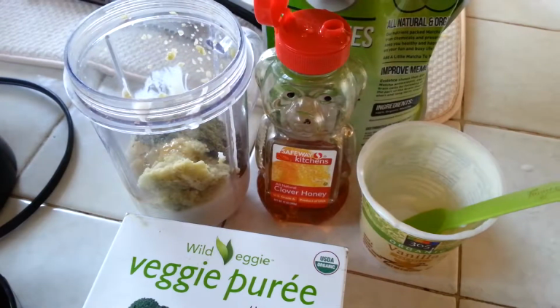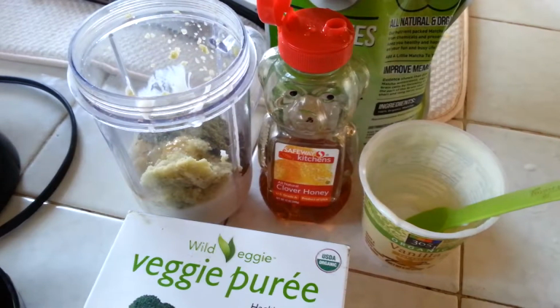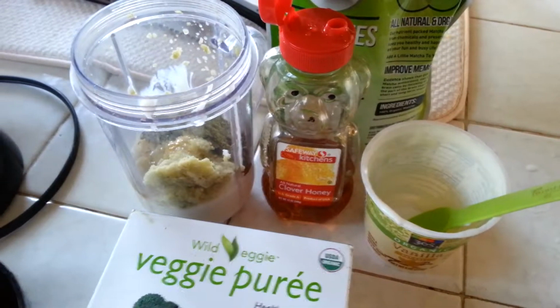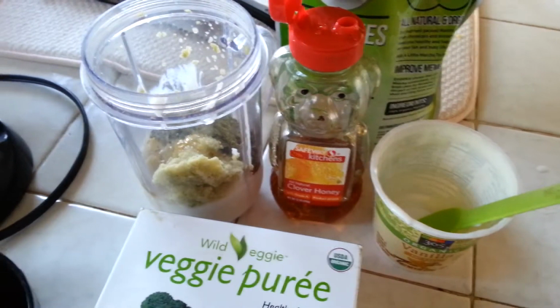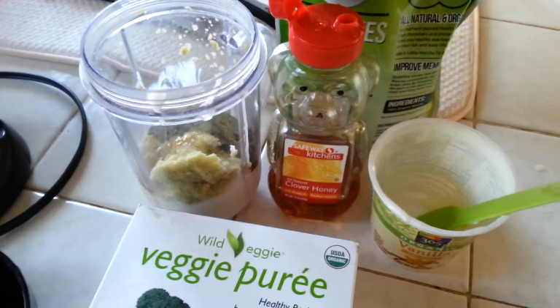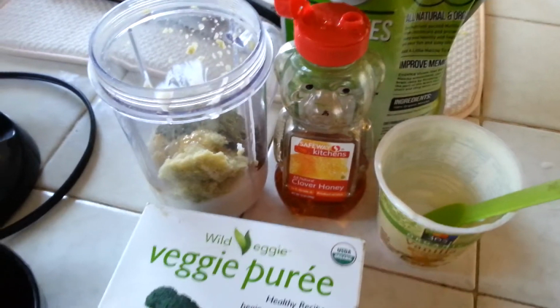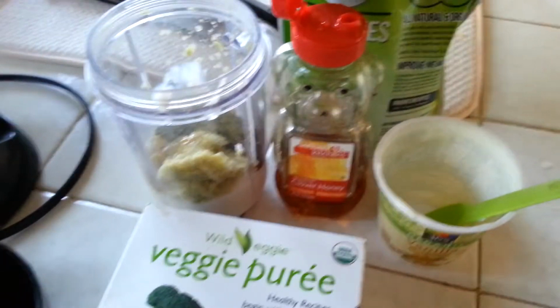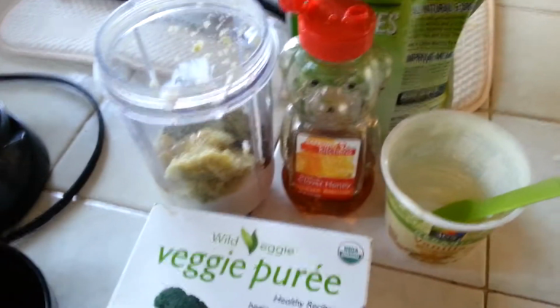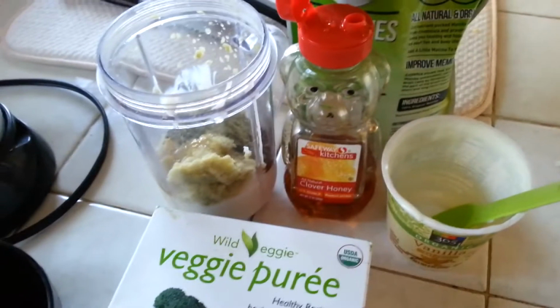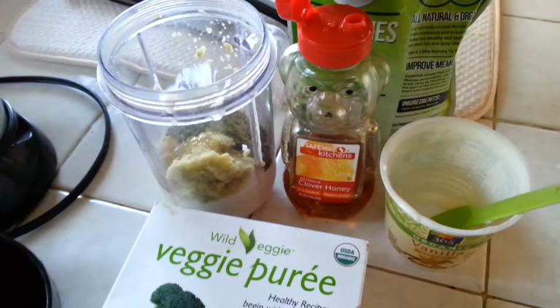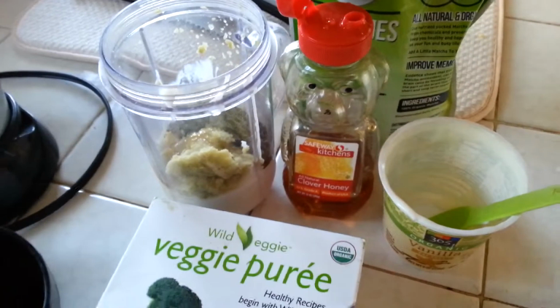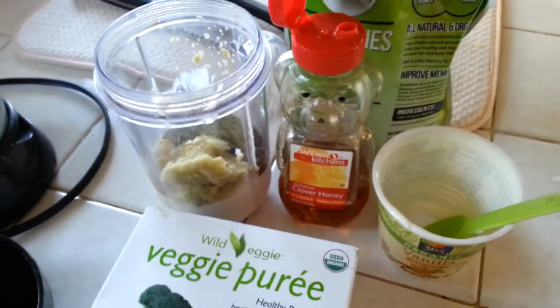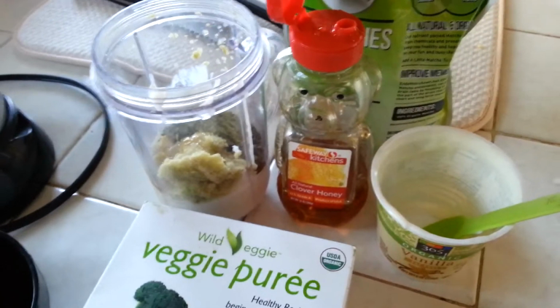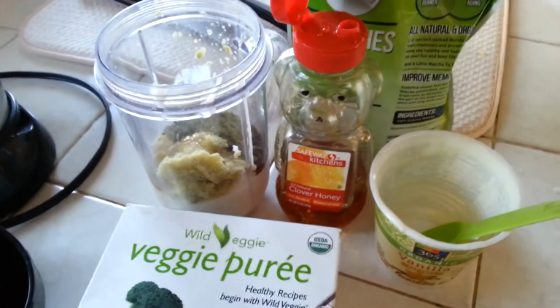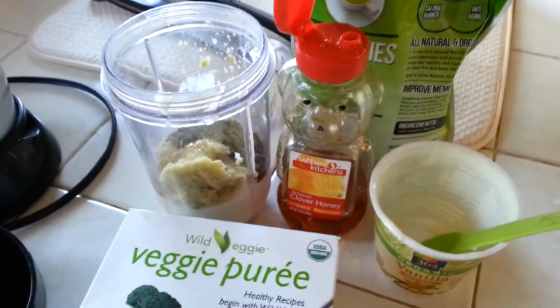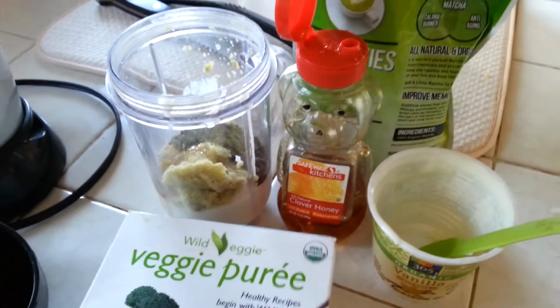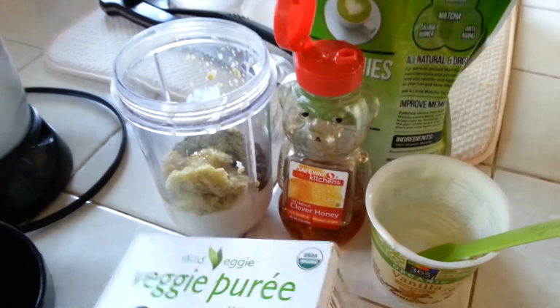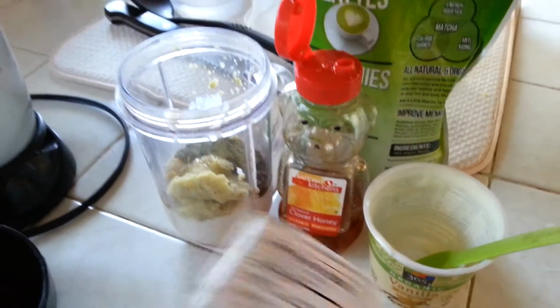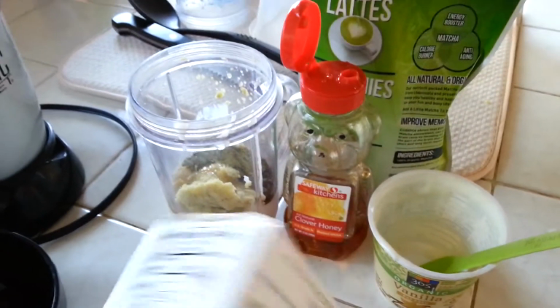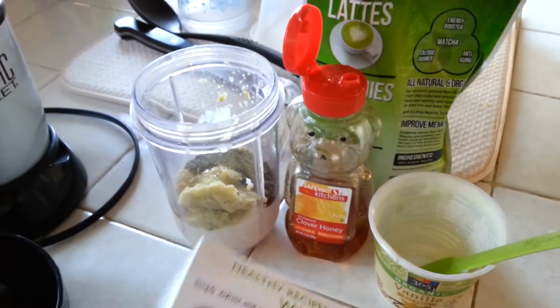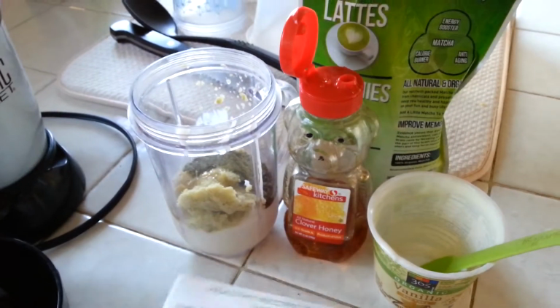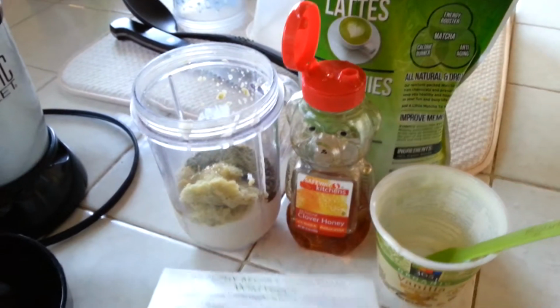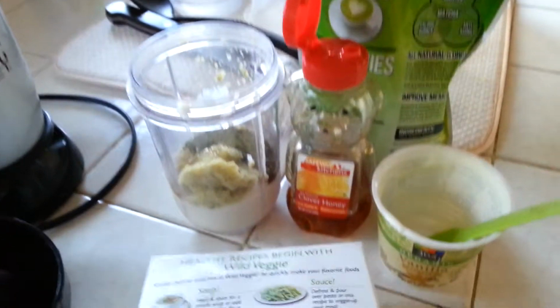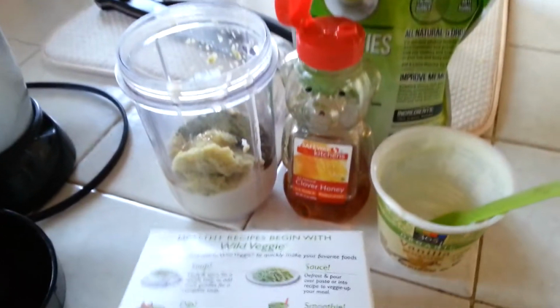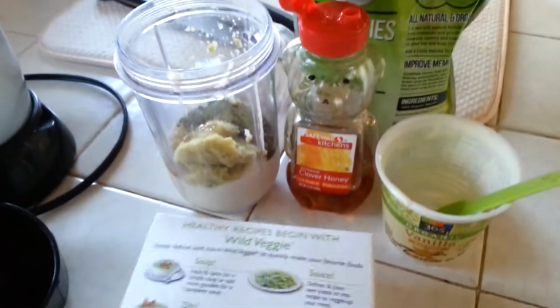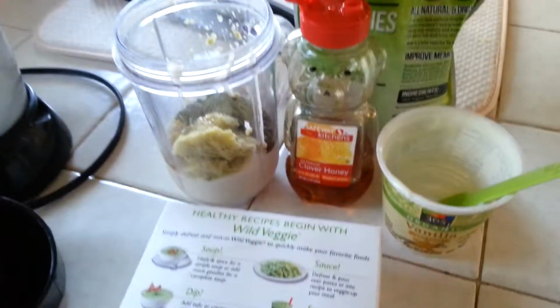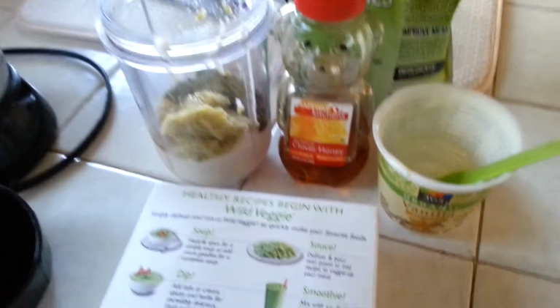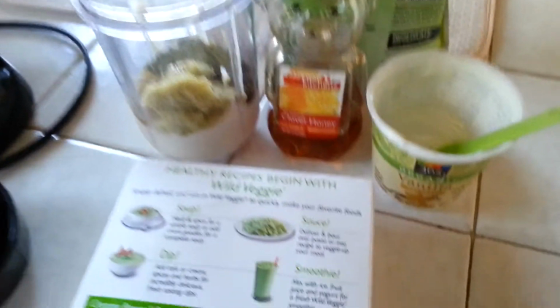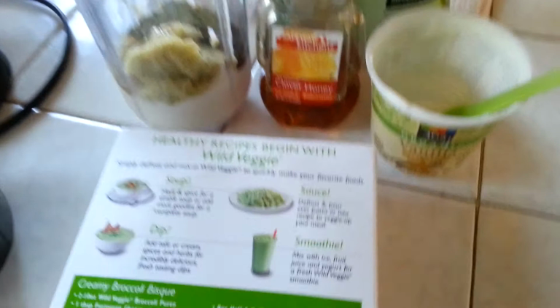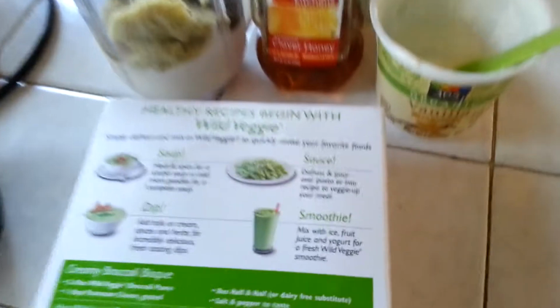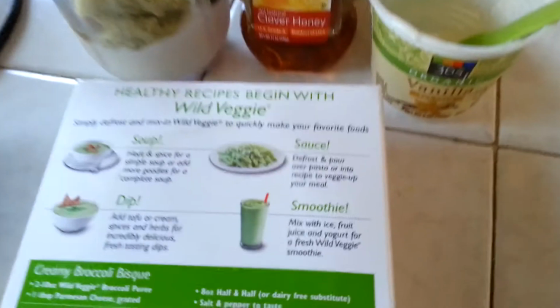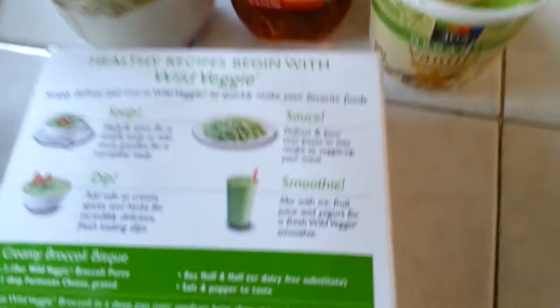Hey guys, Kelly Jules back on the blog today. Really quick, I wanted to go through a recipe with you guys.